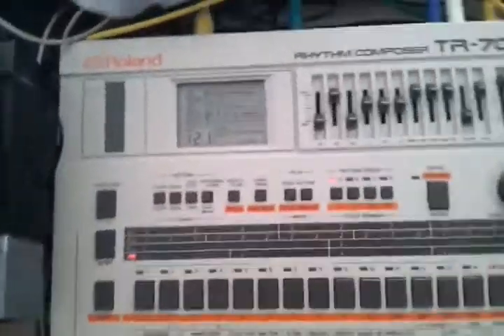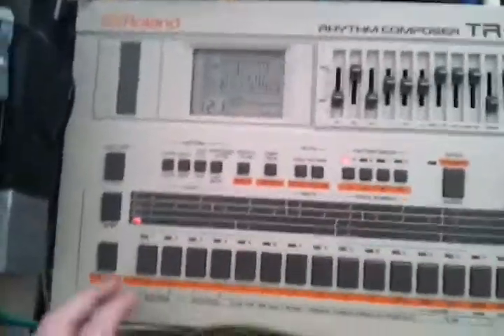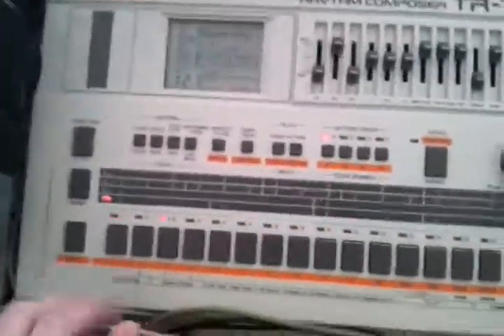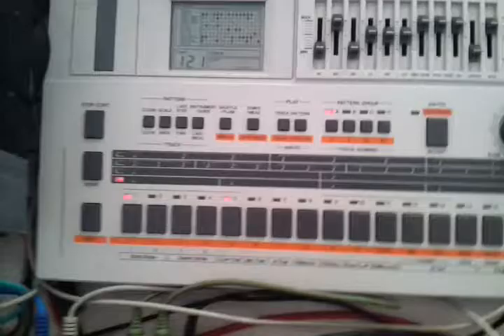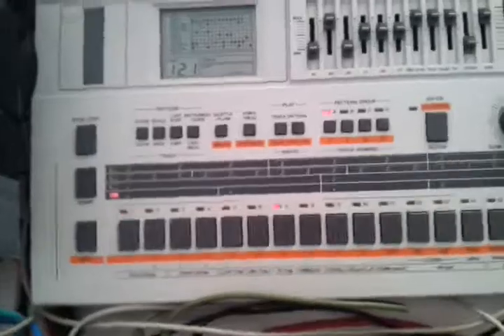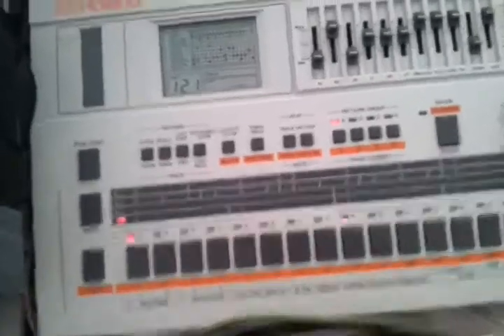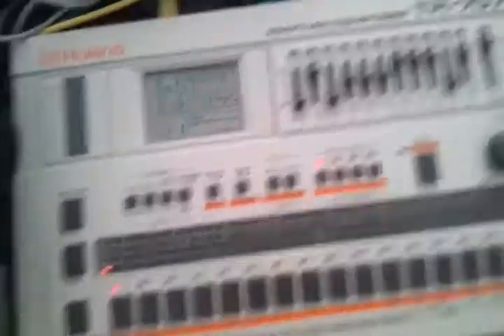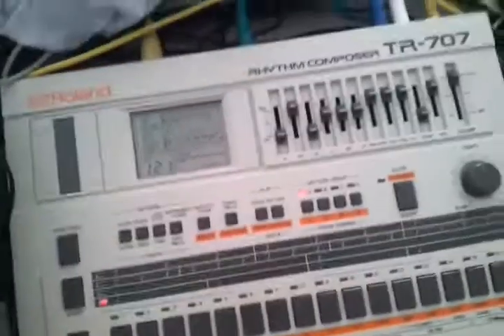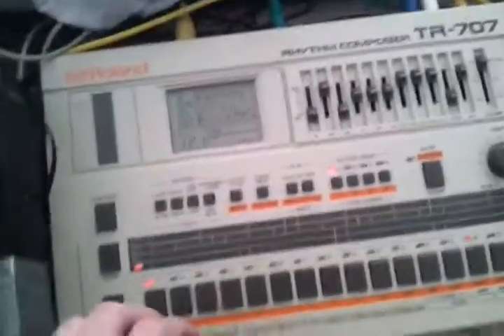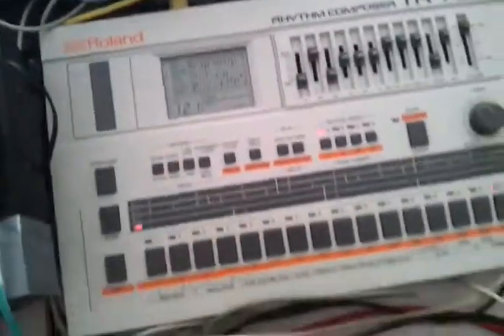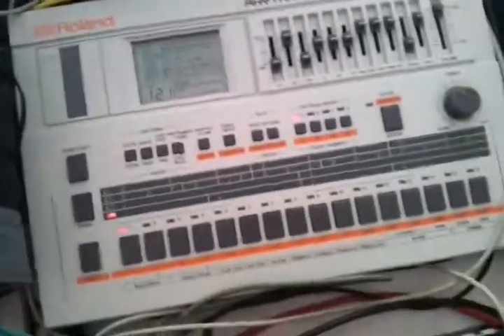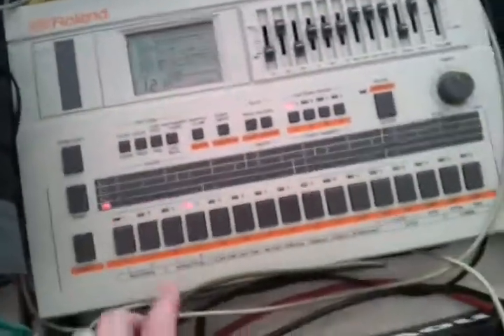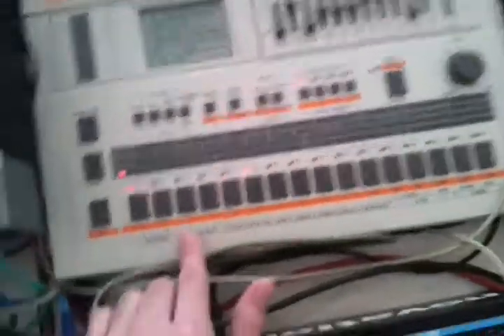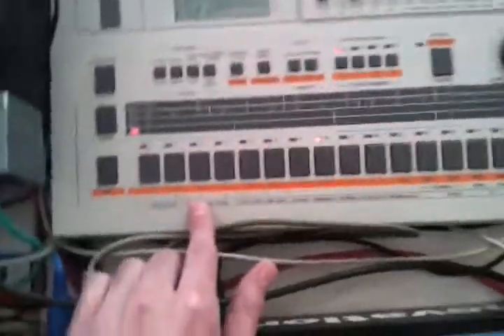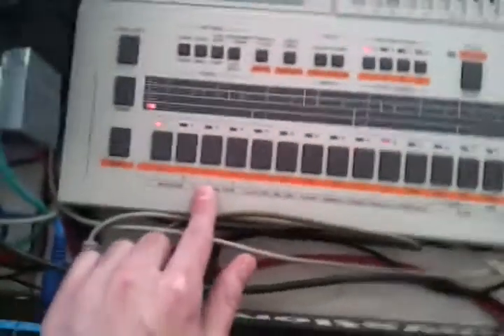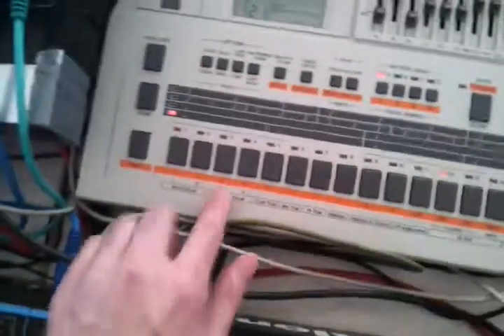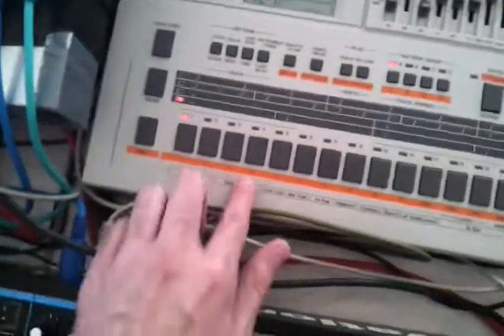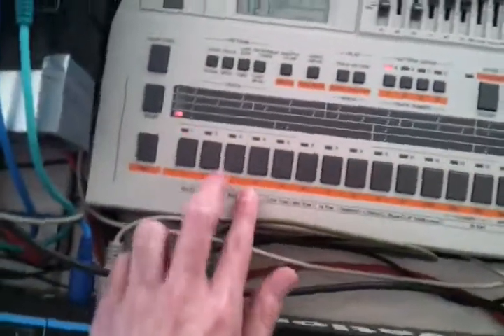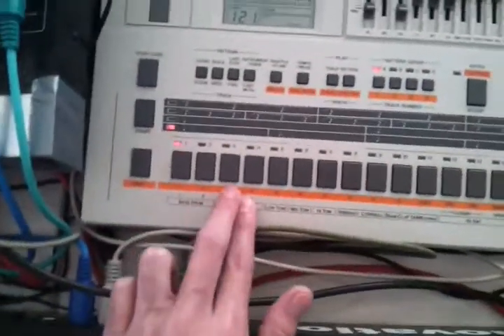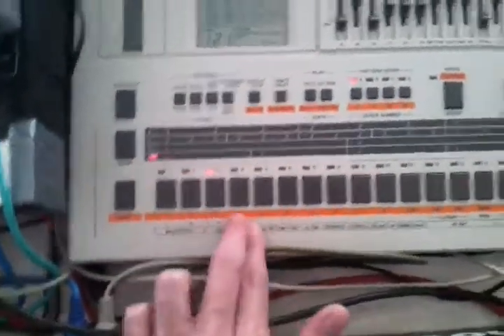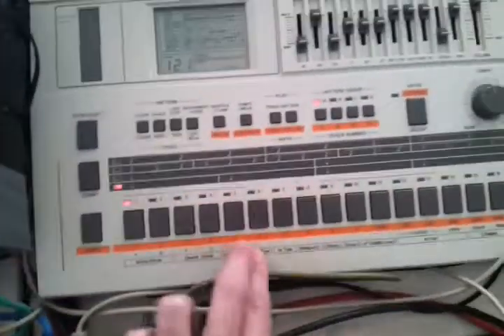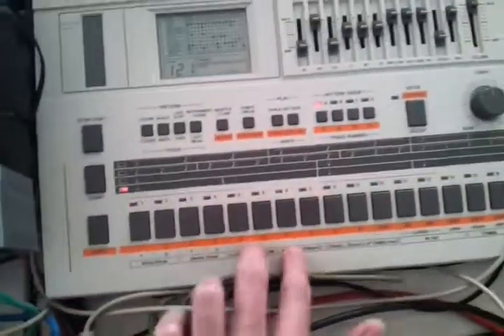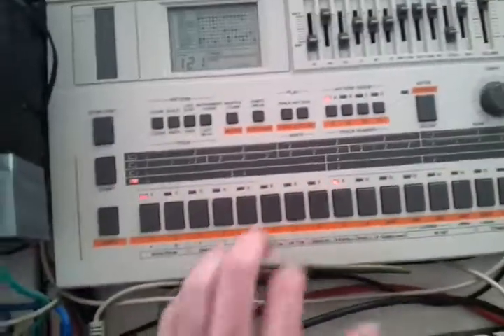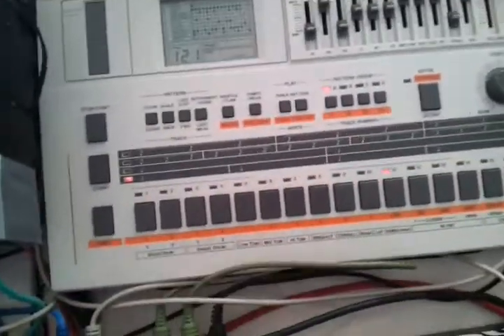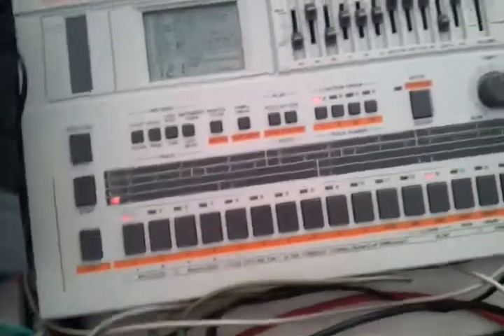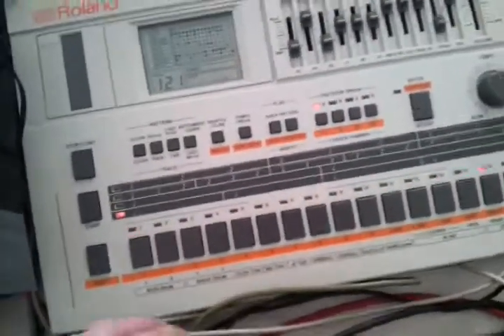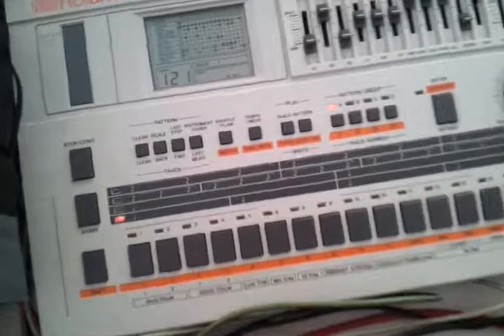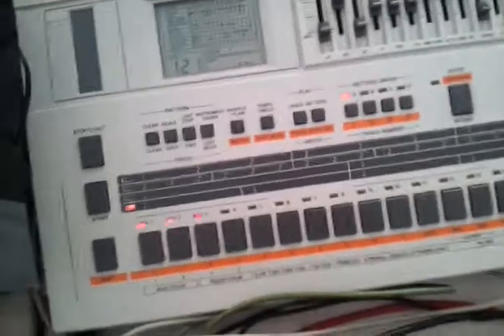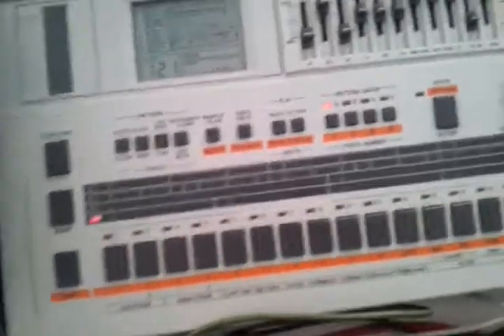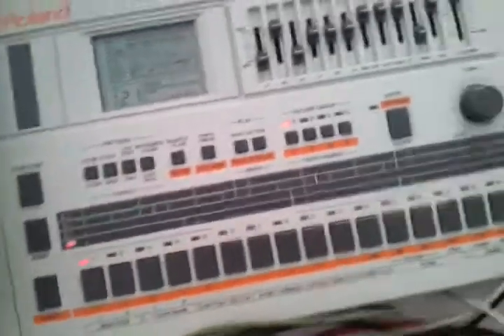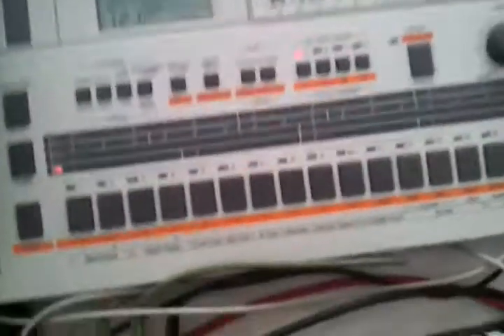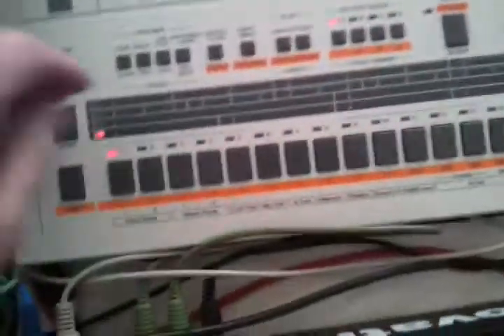You can use the flam mode, but only on the two snare drums and the three toms. I'll show you right away.